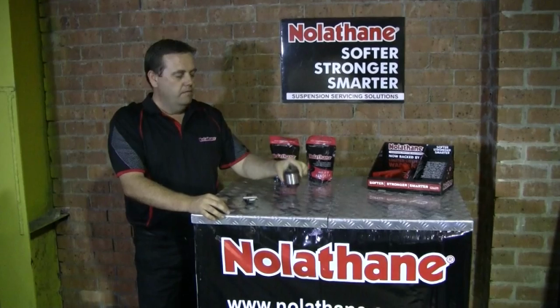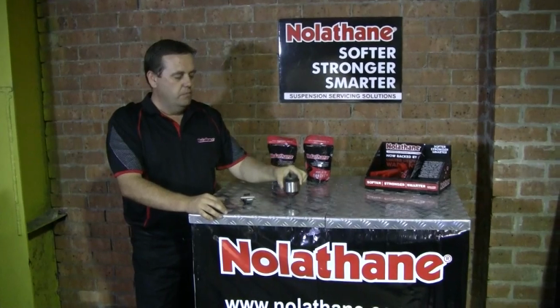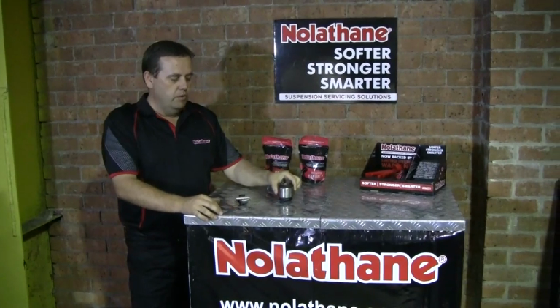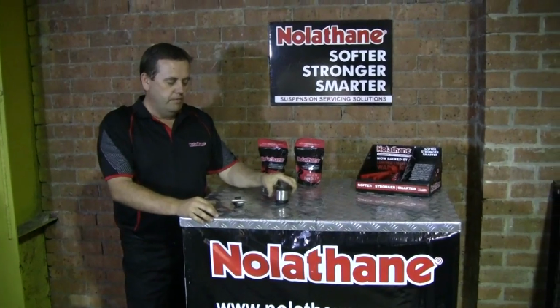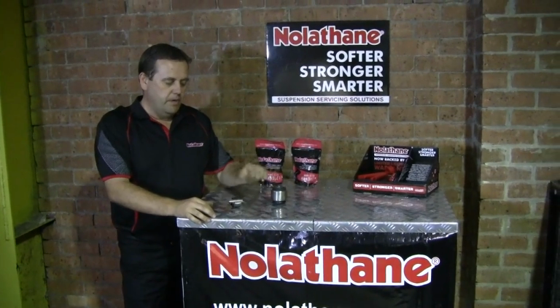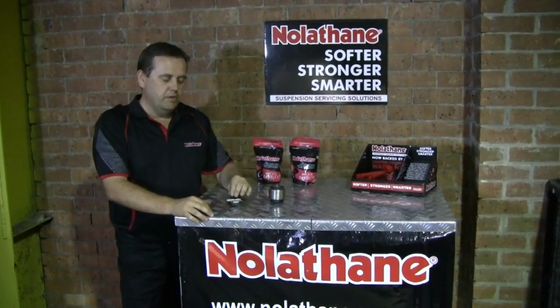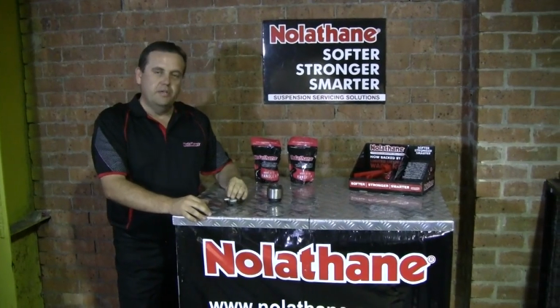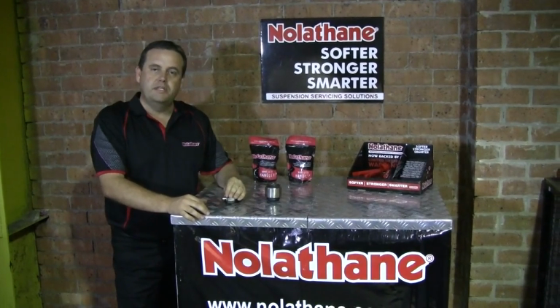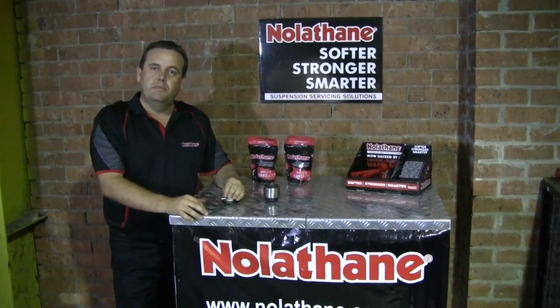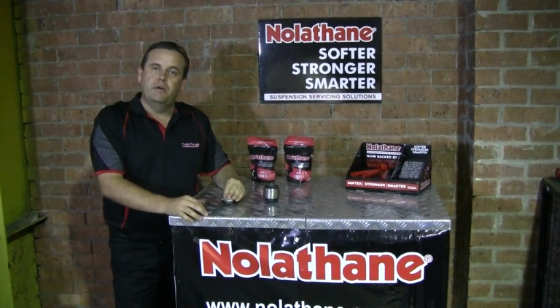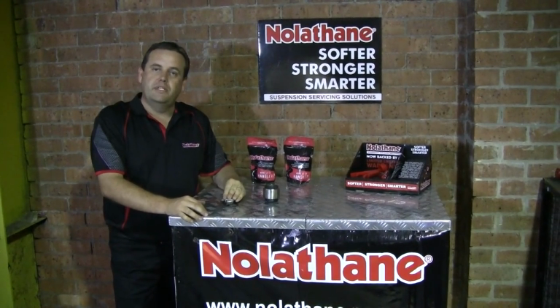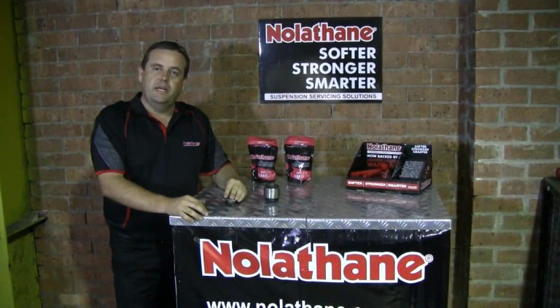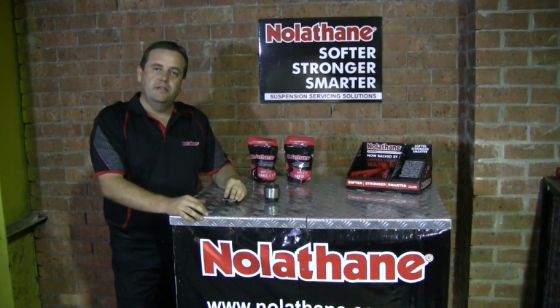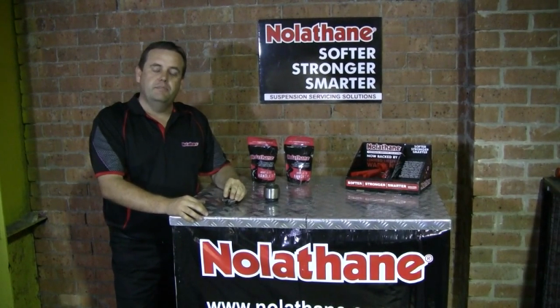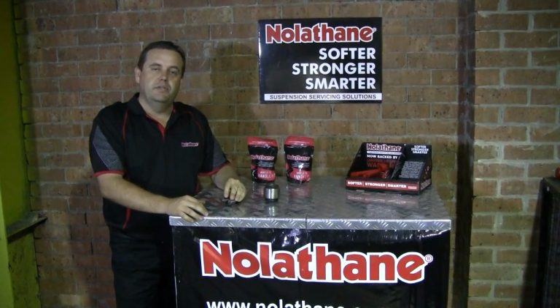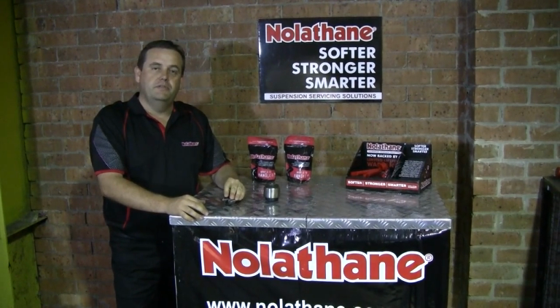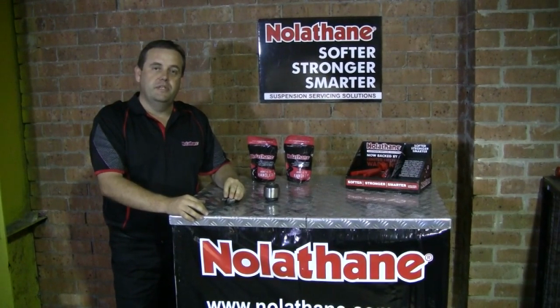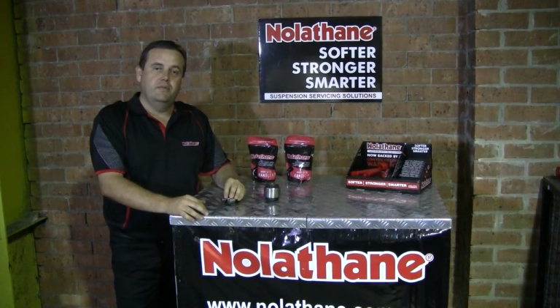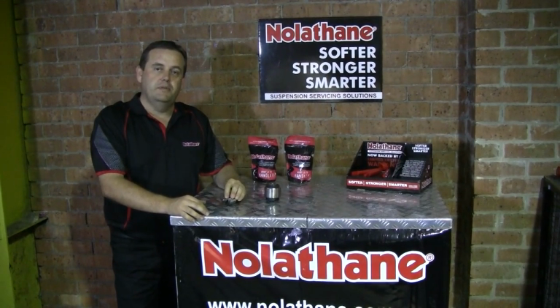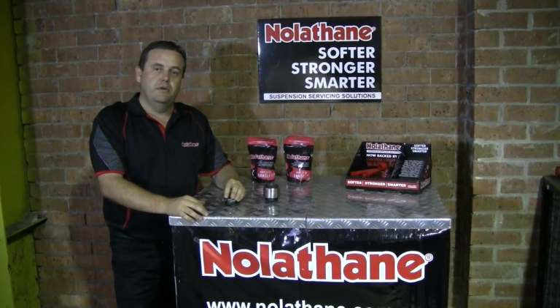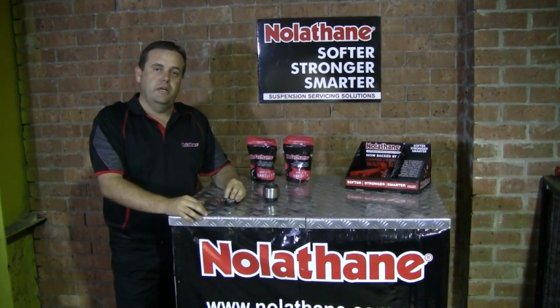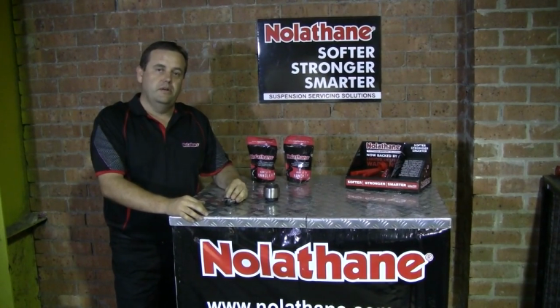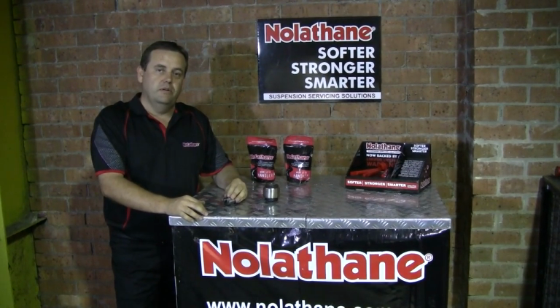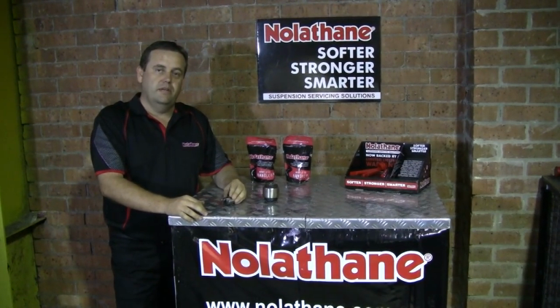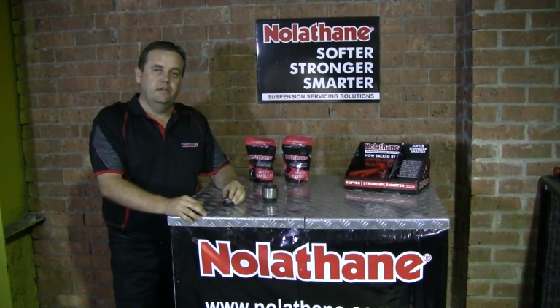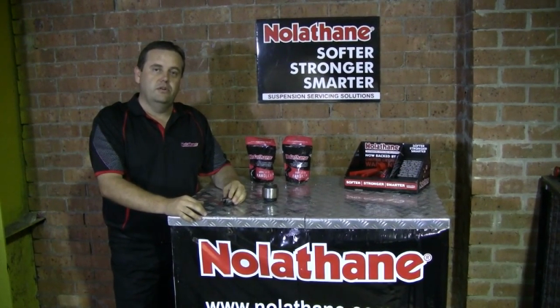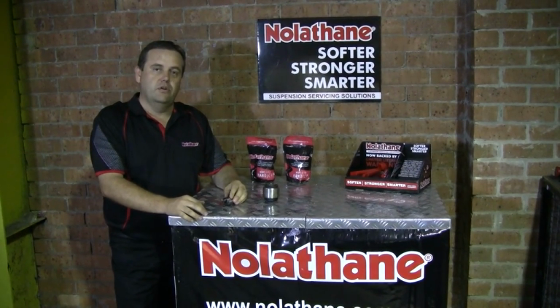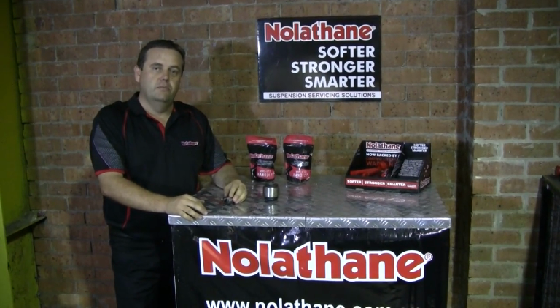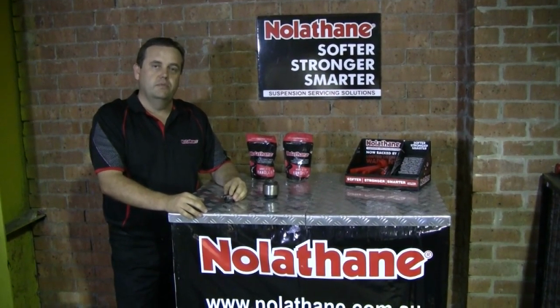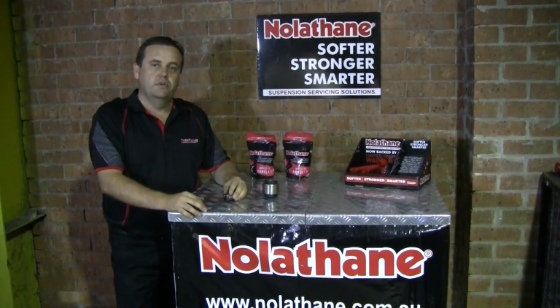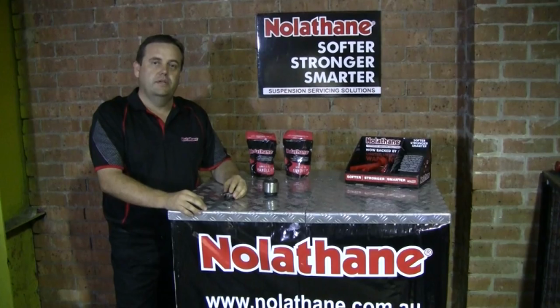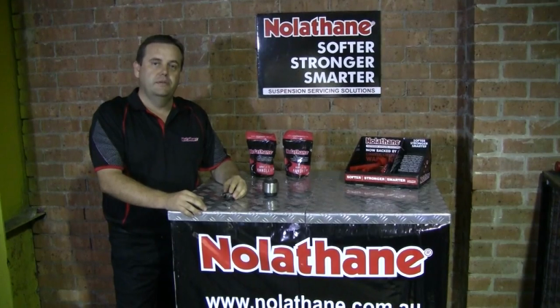For more information on these components and others, please visit our website at nolathane.com.au.